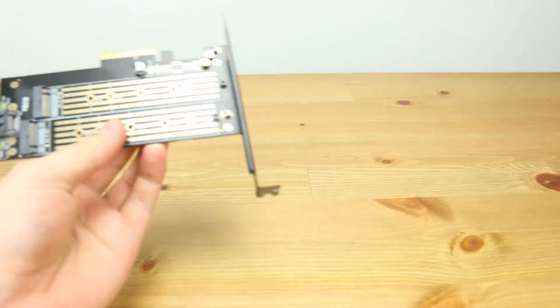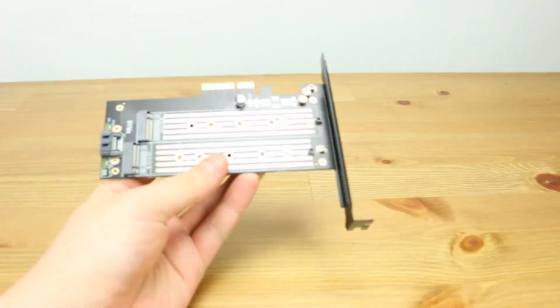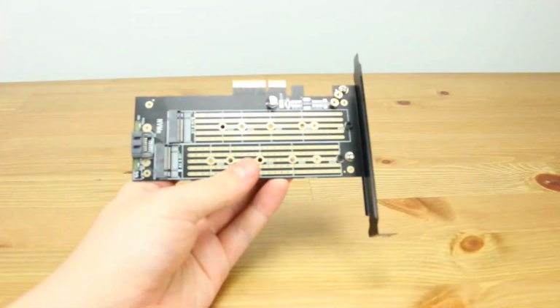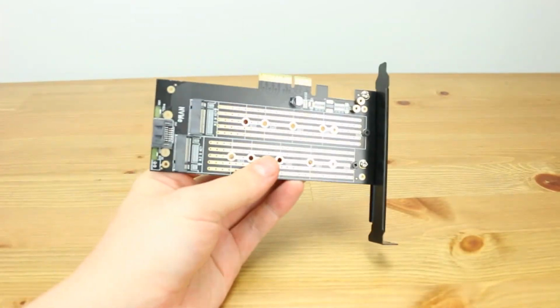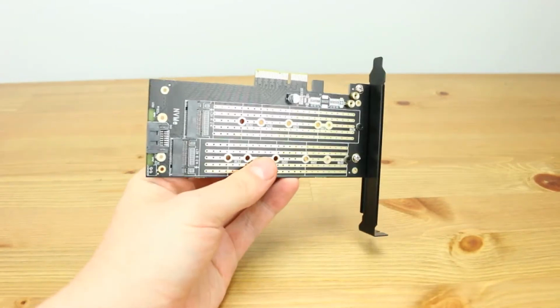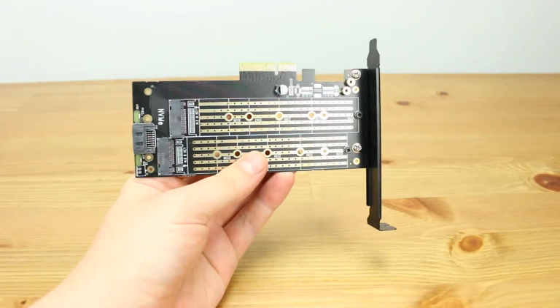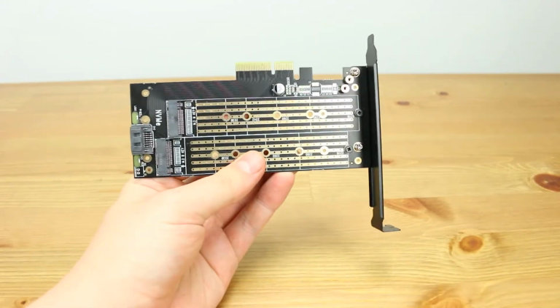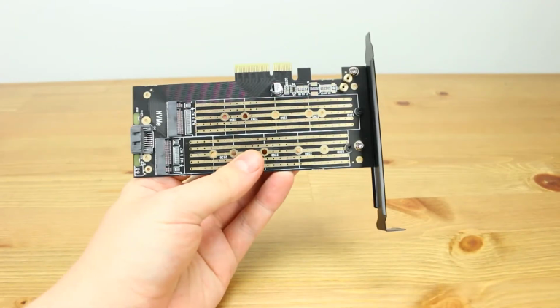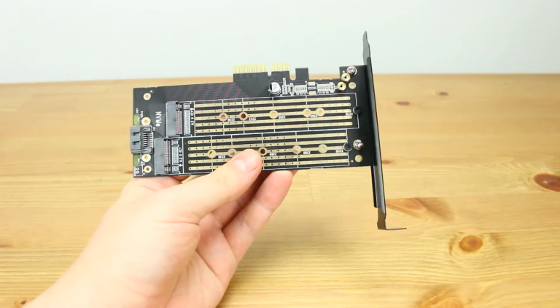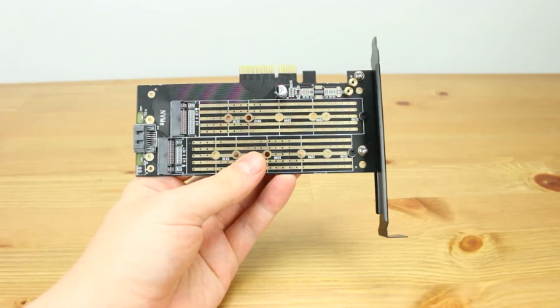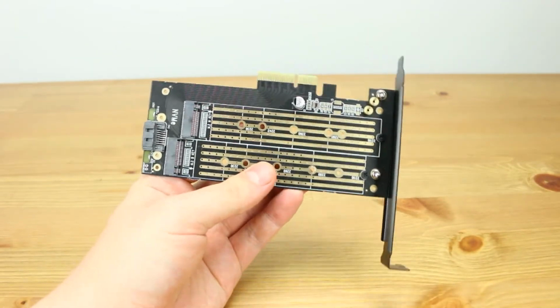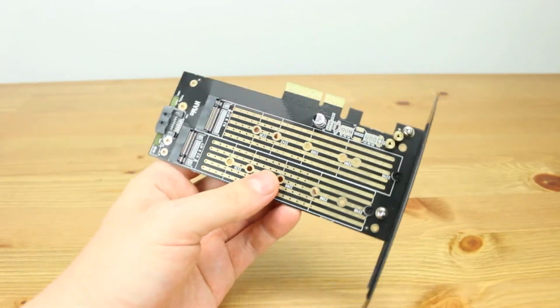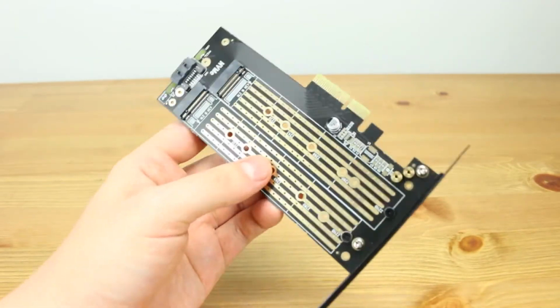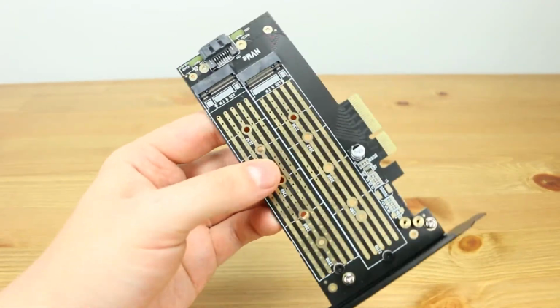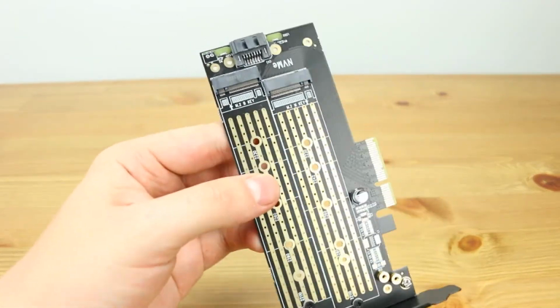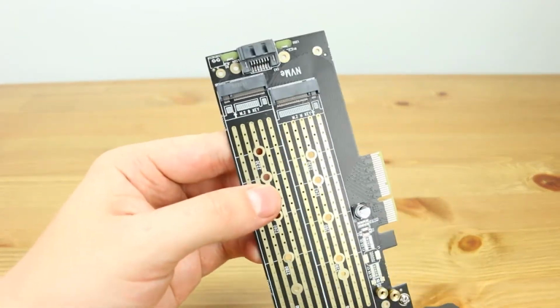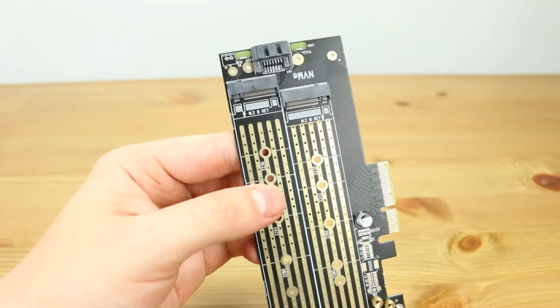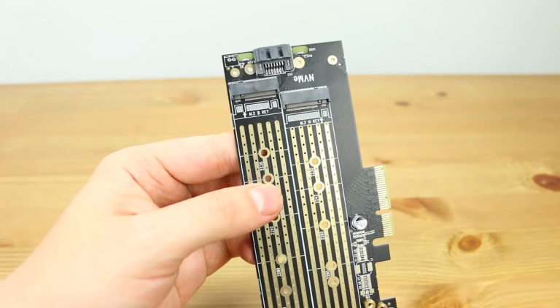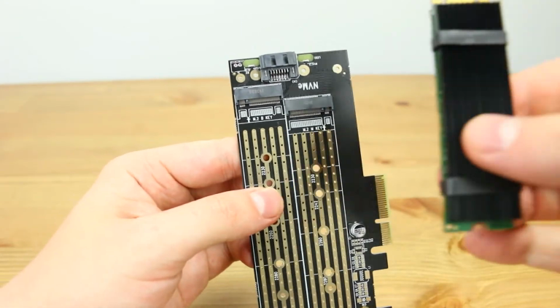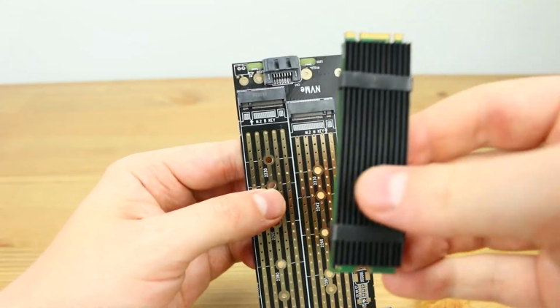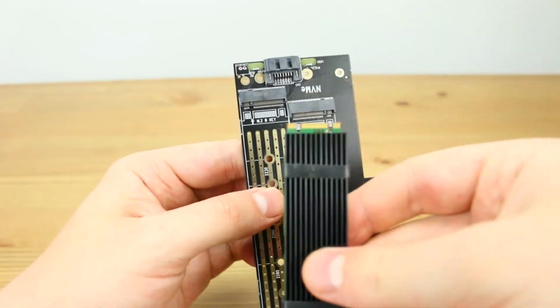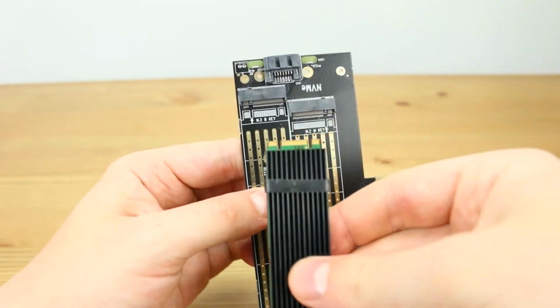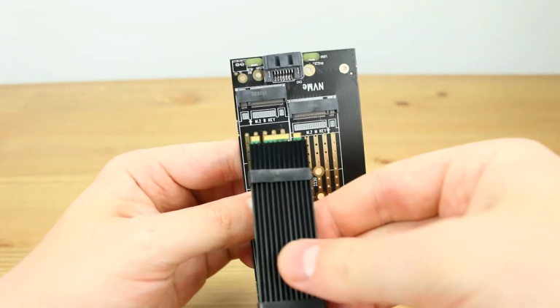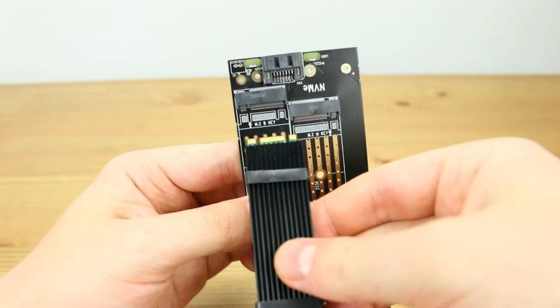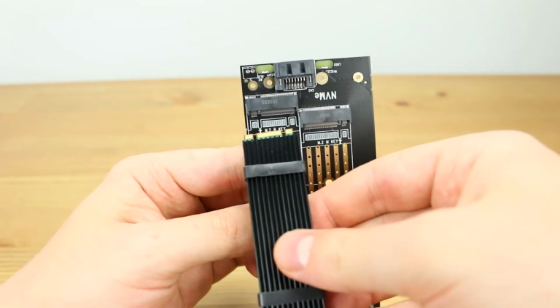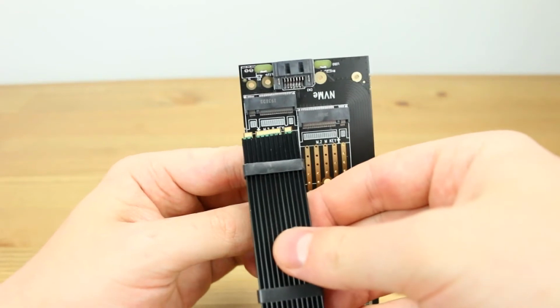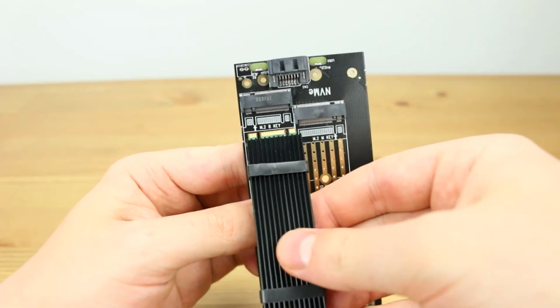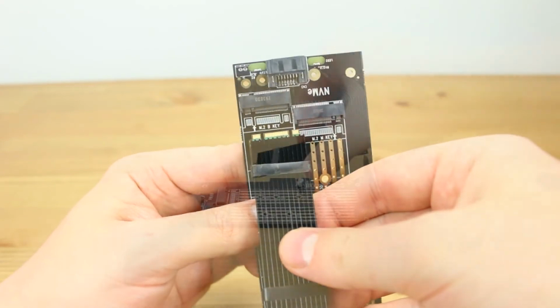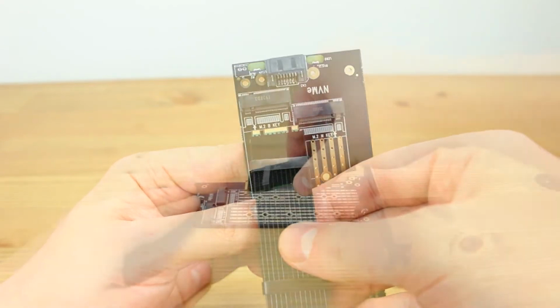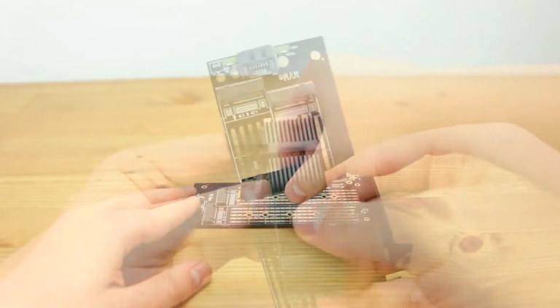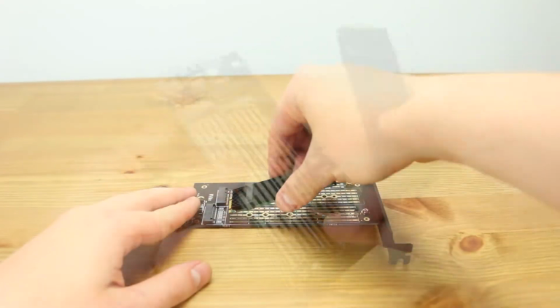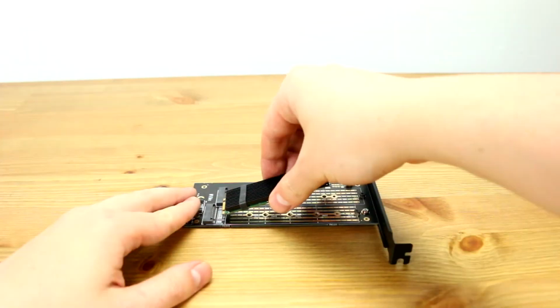Next, place the M.2 NVMe drive into the M.2 slot, and use a Phillips-head screwdriver to attach the drive to the board.